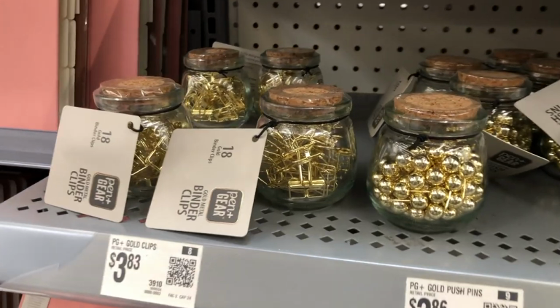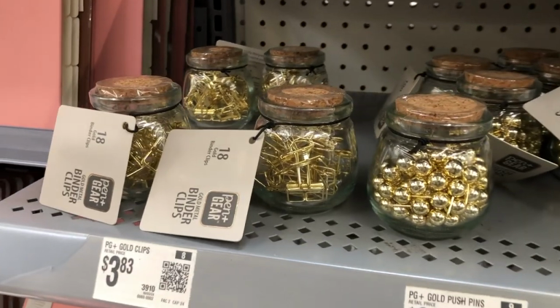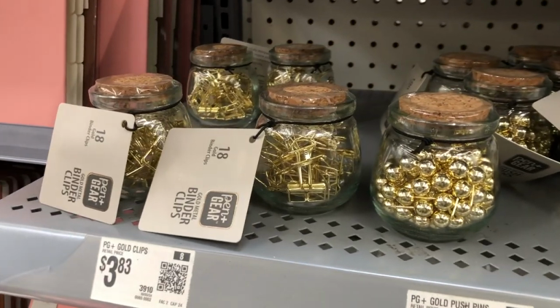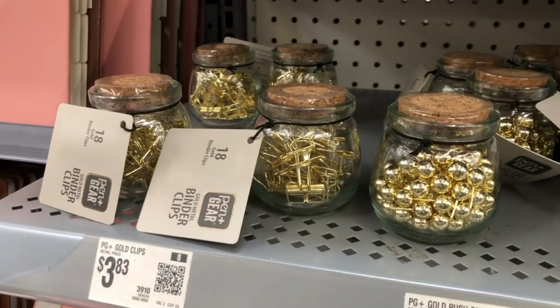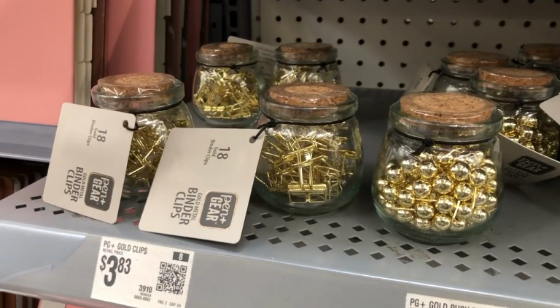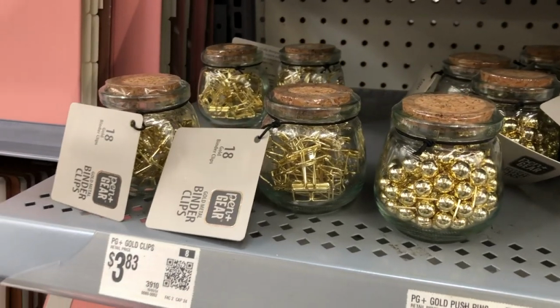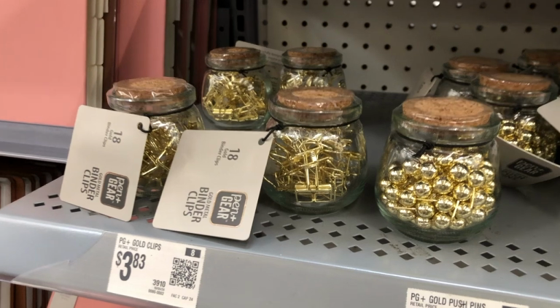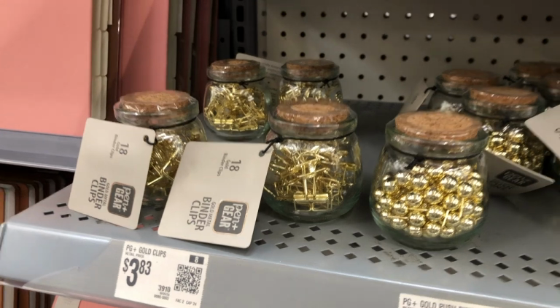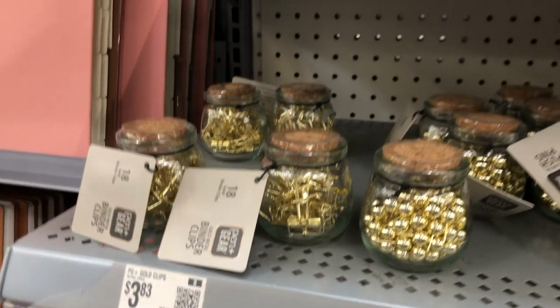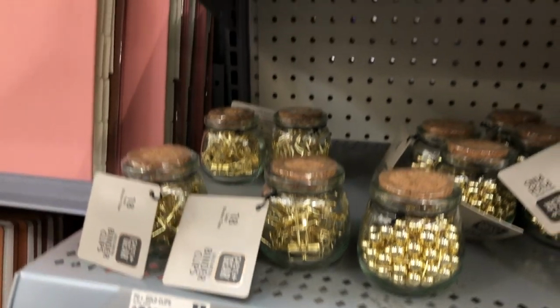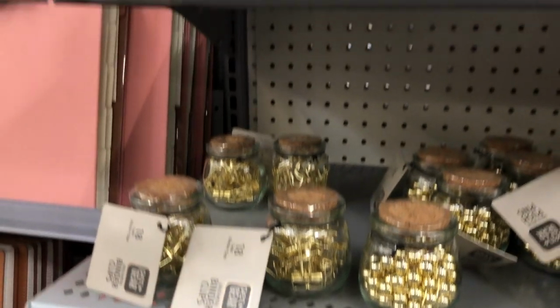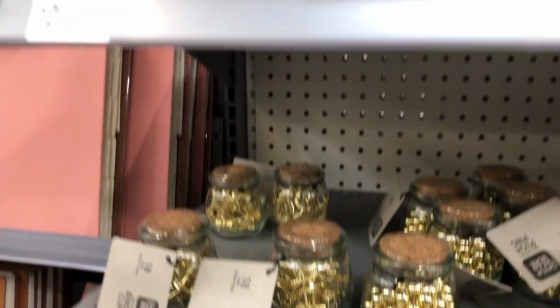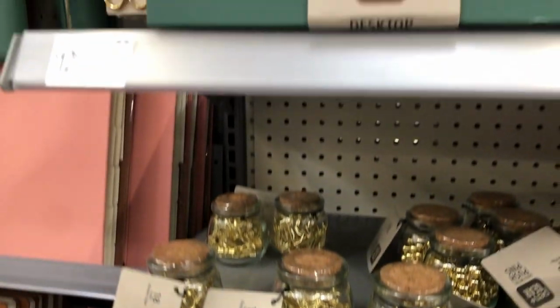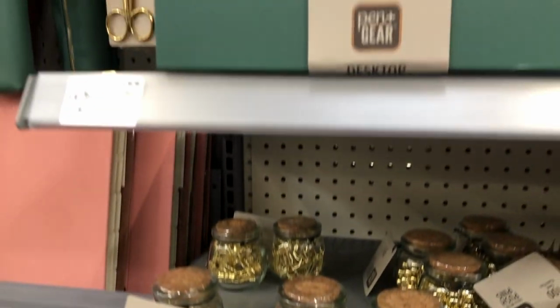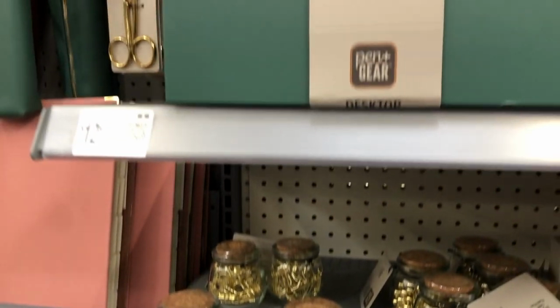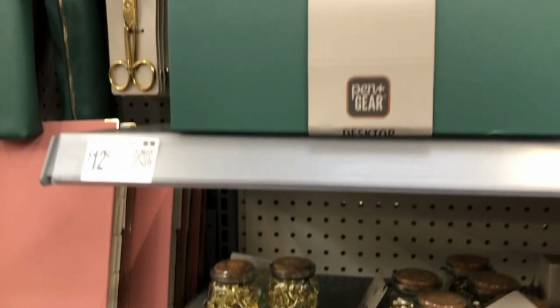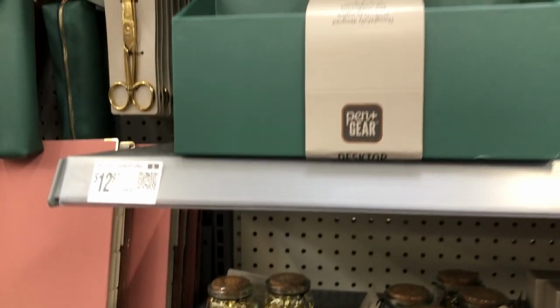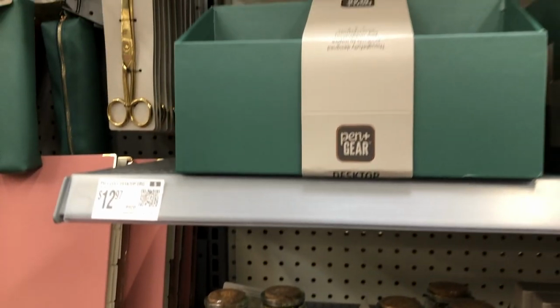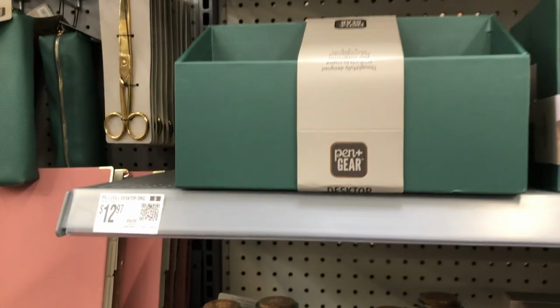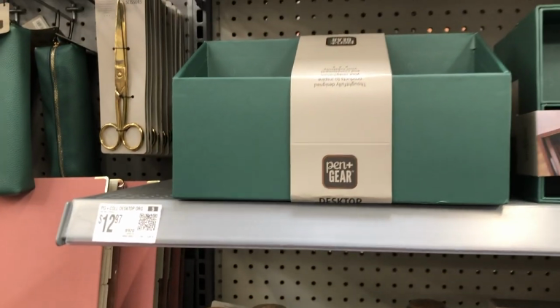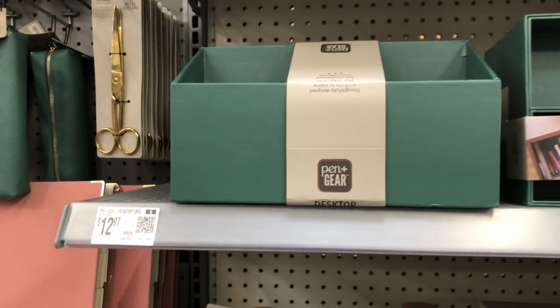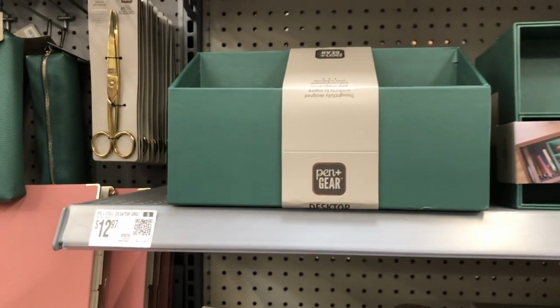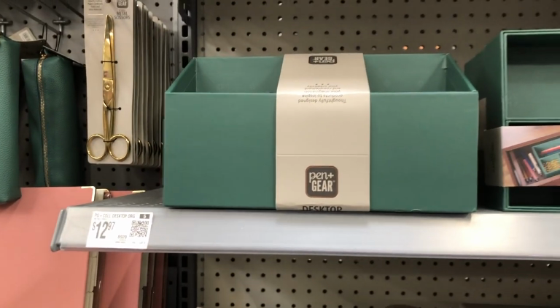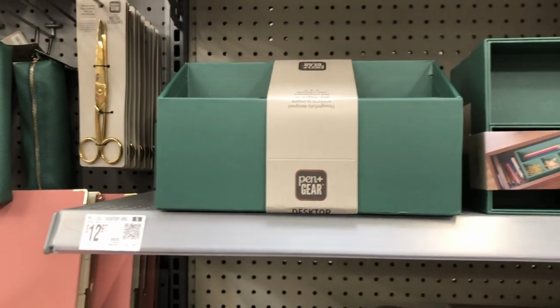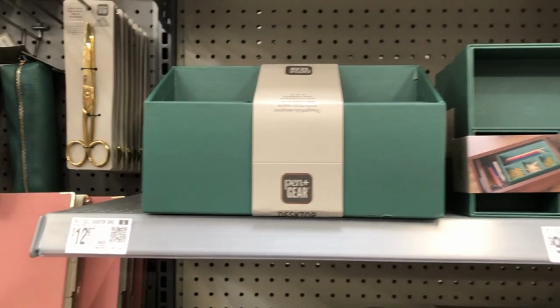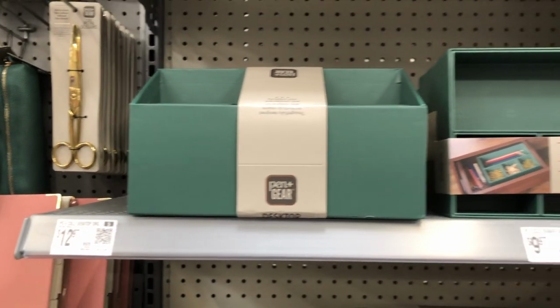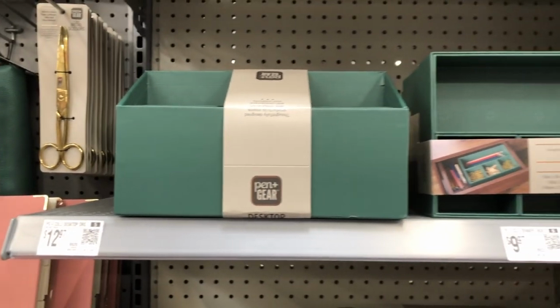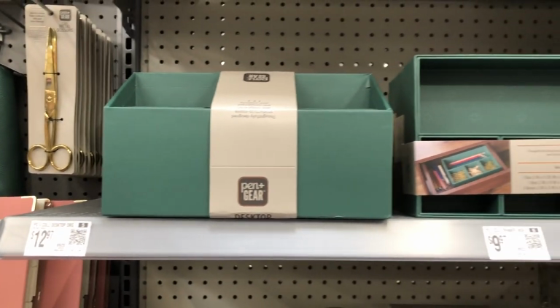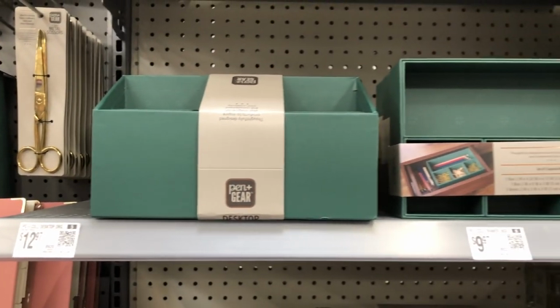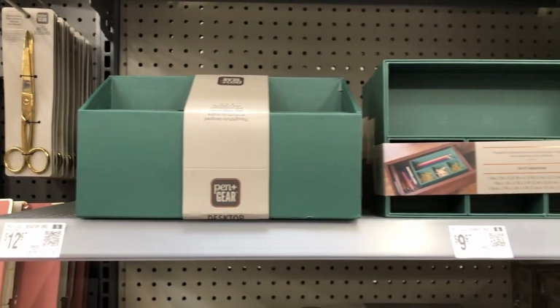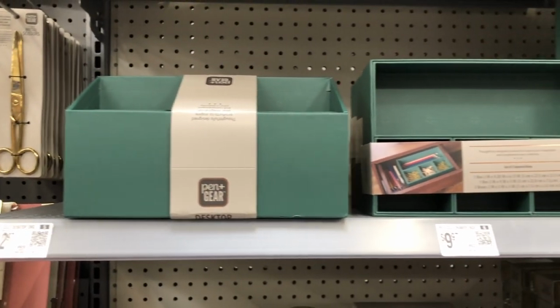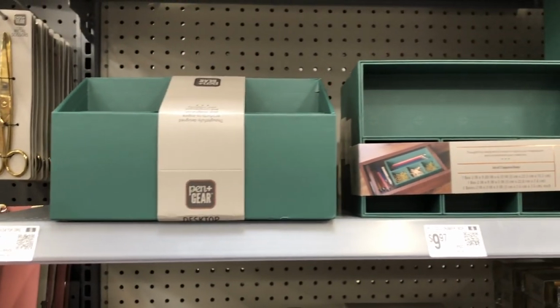I just love the look of the gold binder clips and gold push pins — so, so nice.